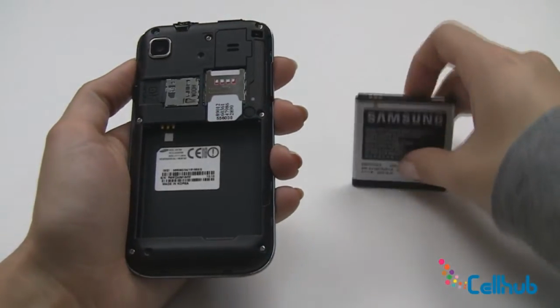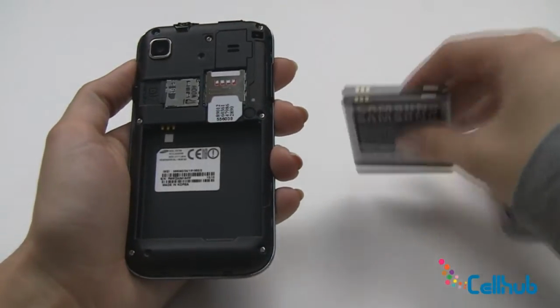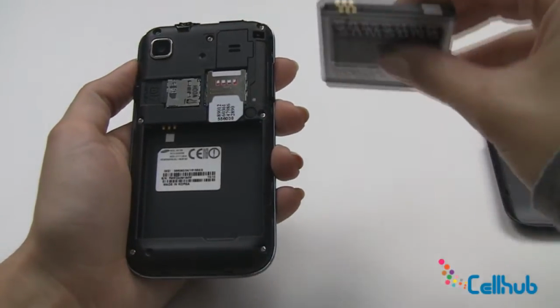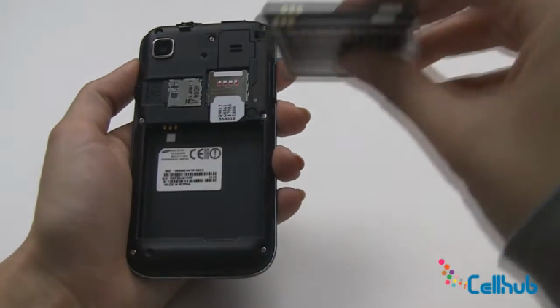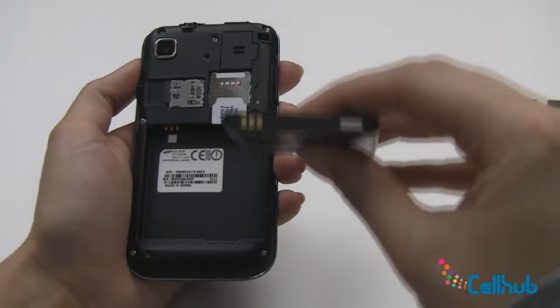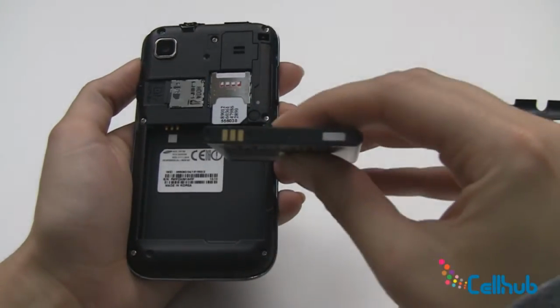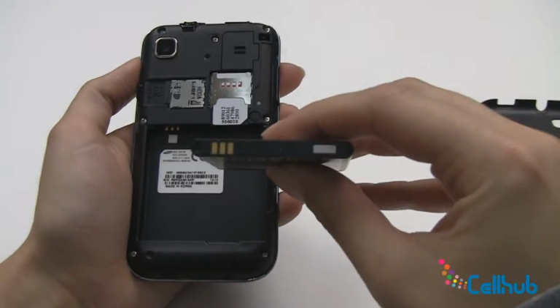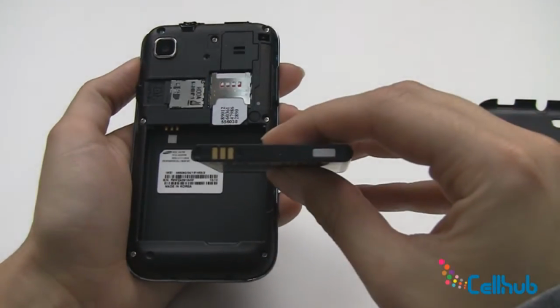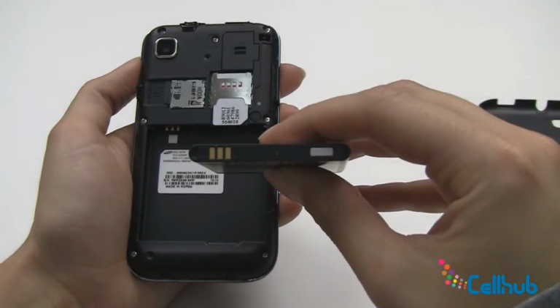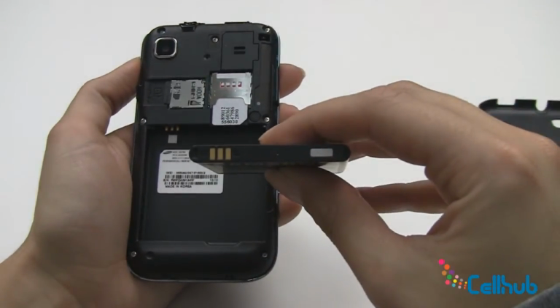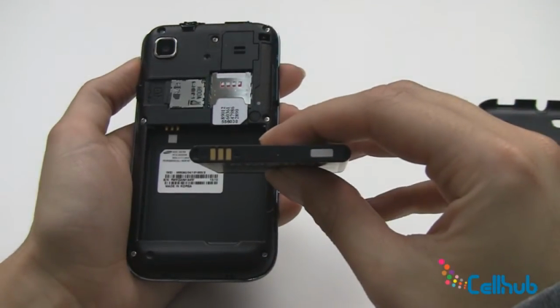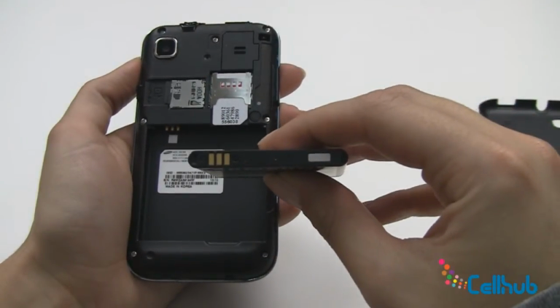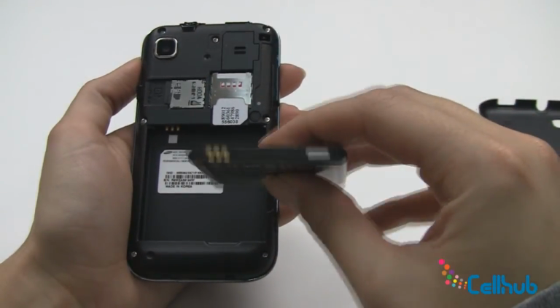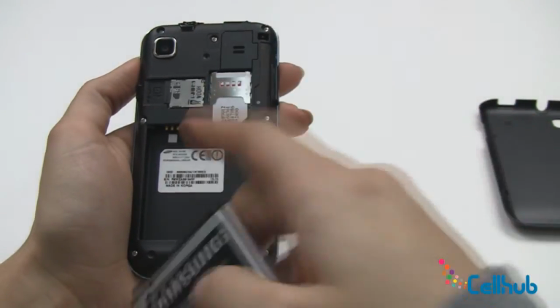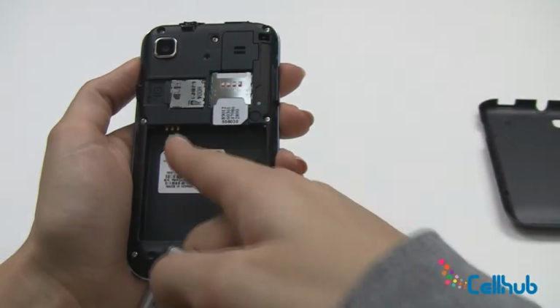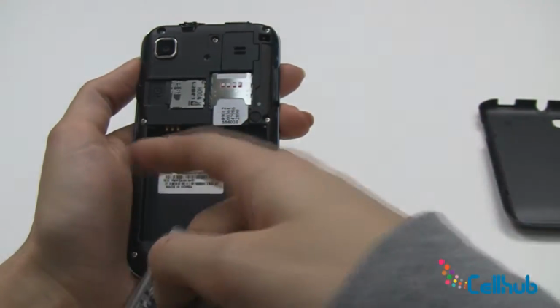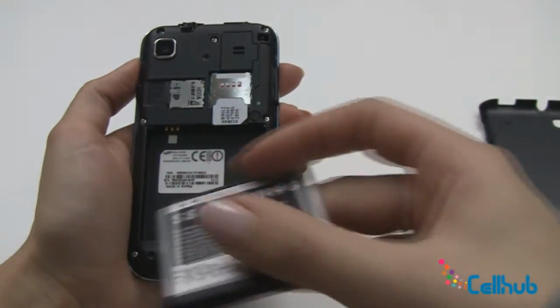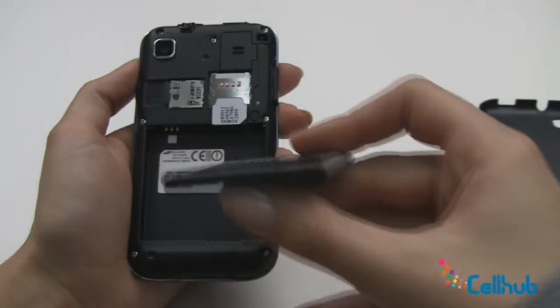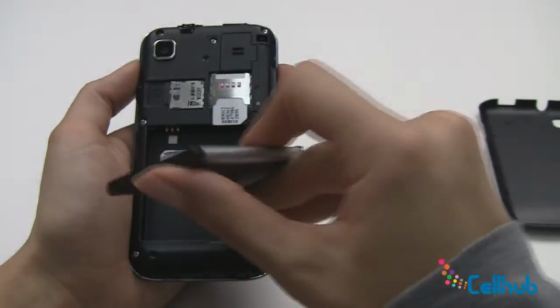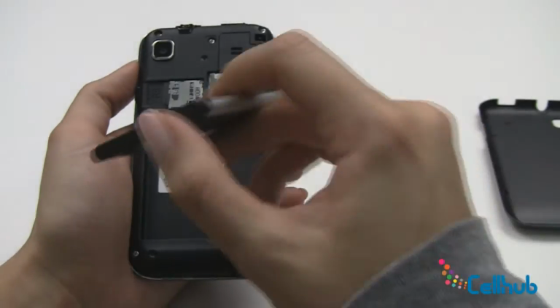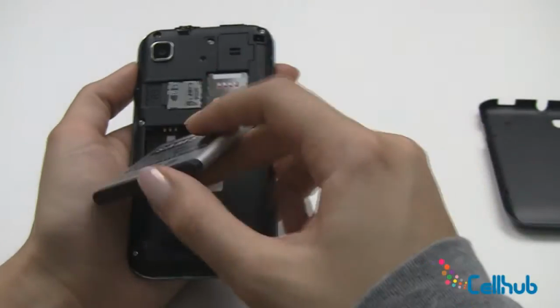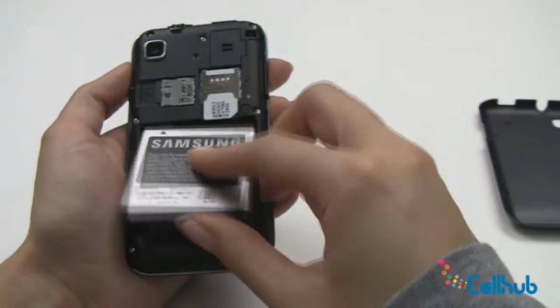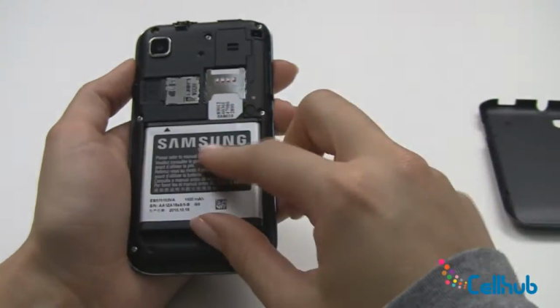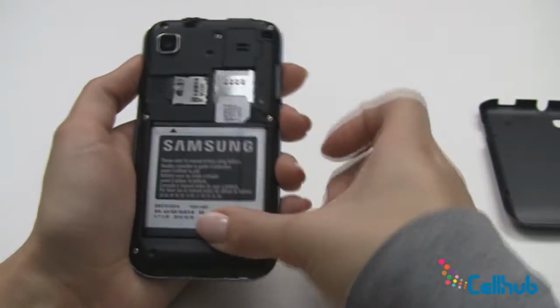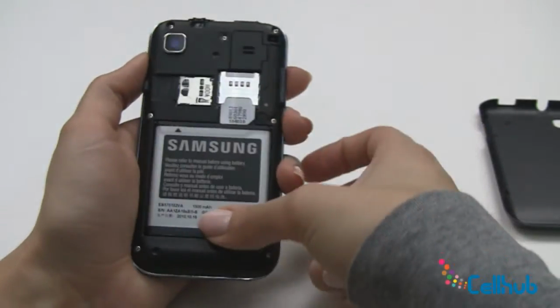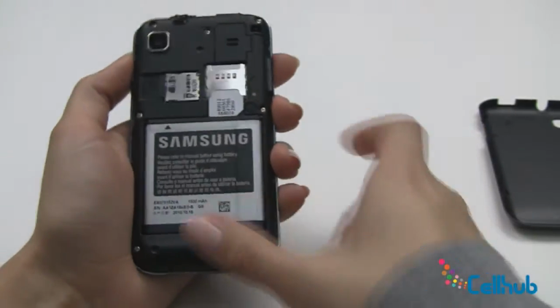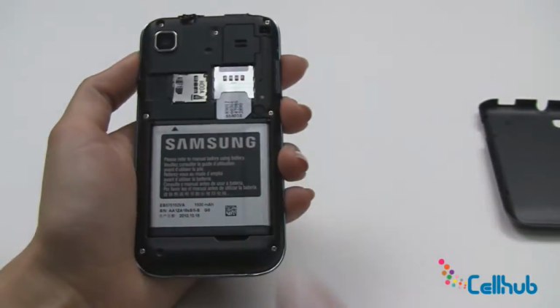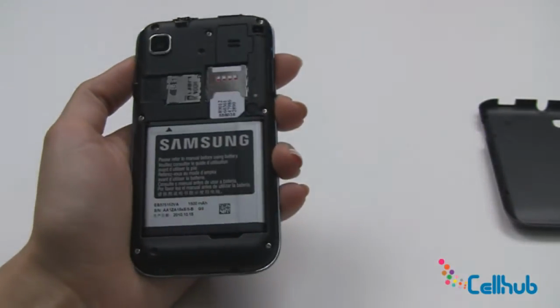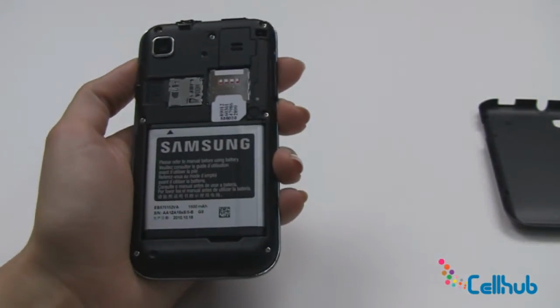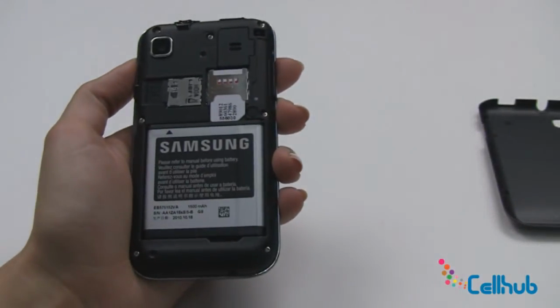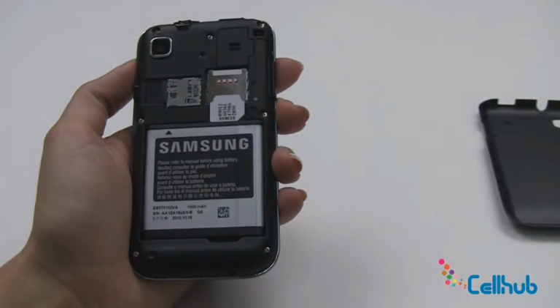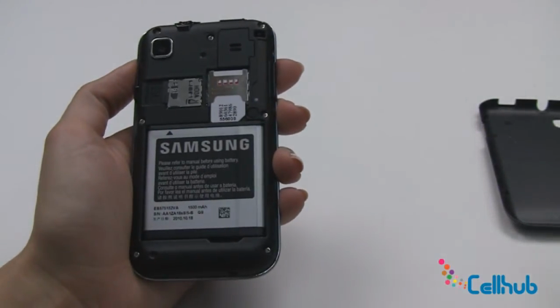We'll then load the battery by finding the metal on the battery and the metal on the phone, and insert so they're a match.